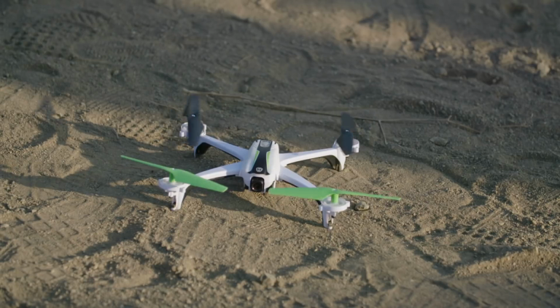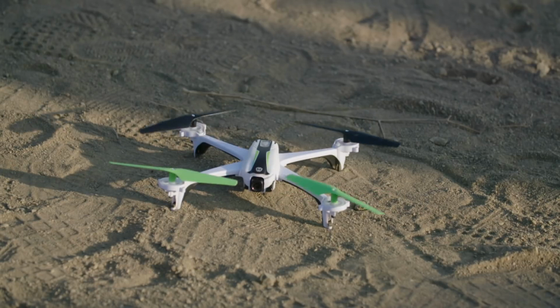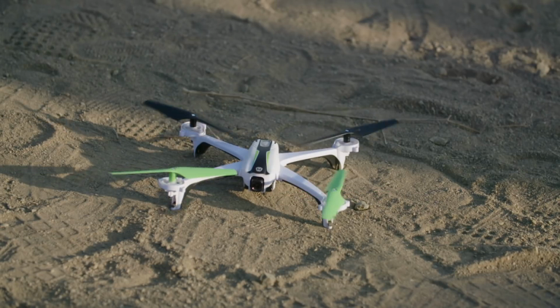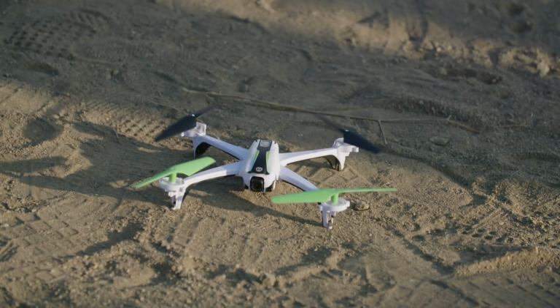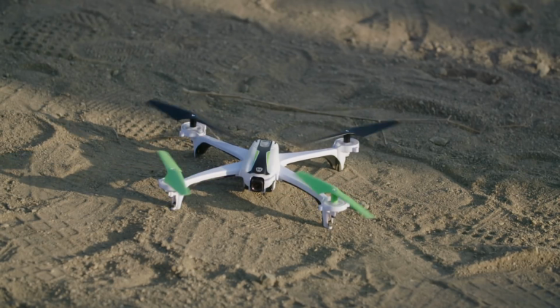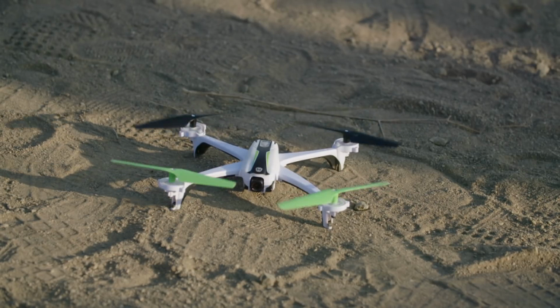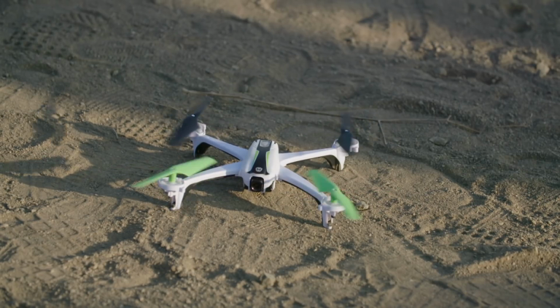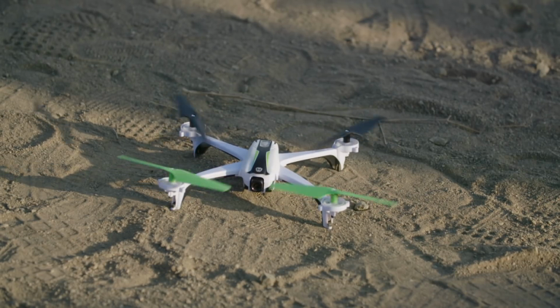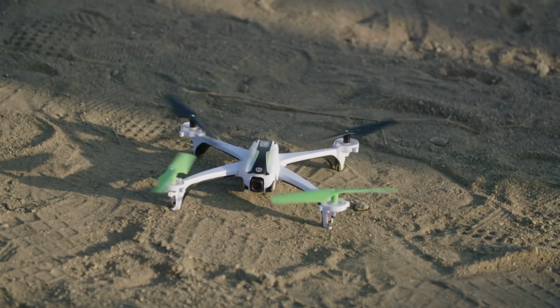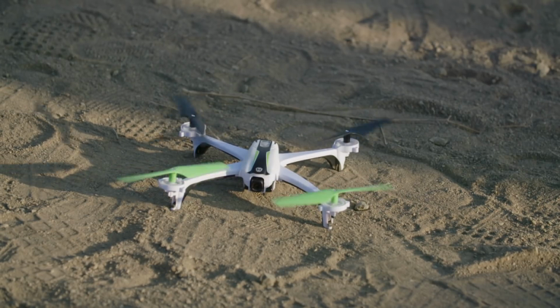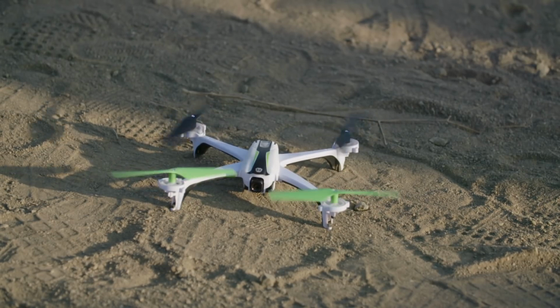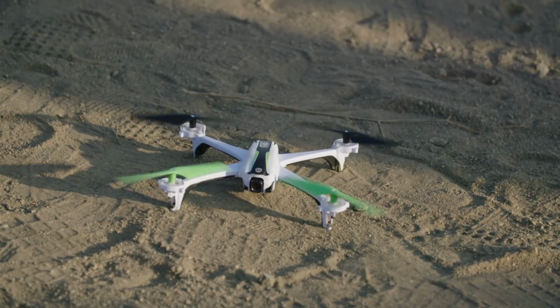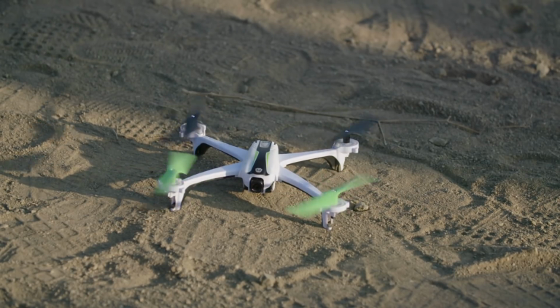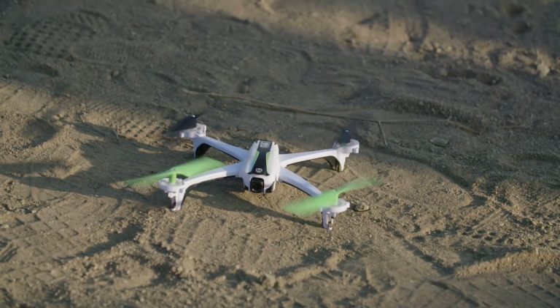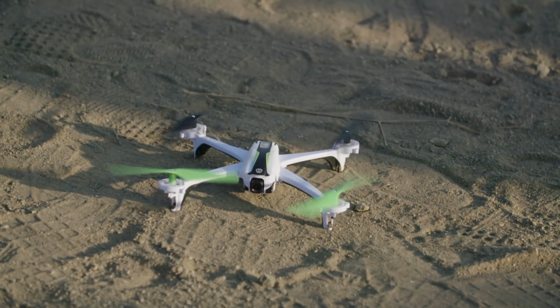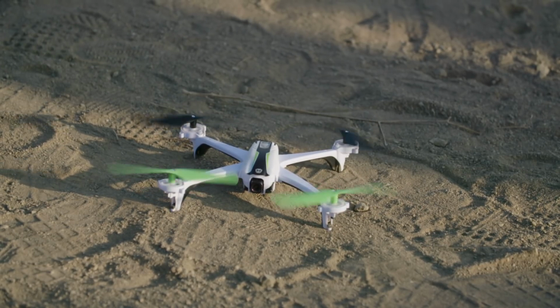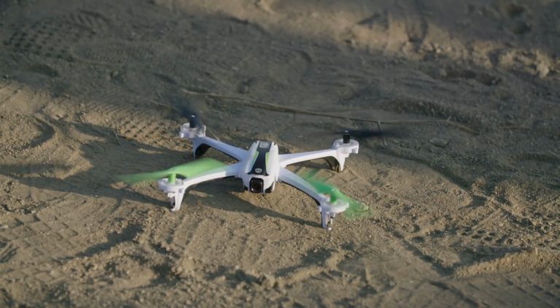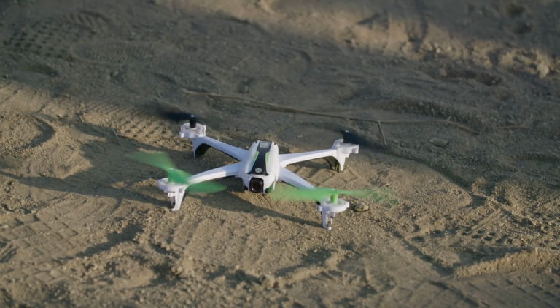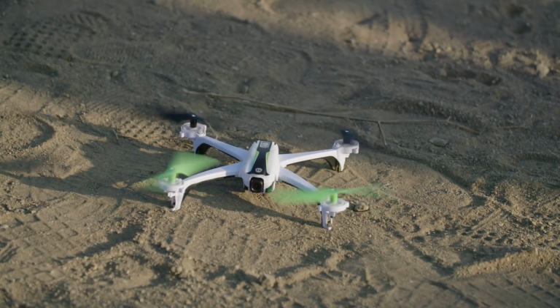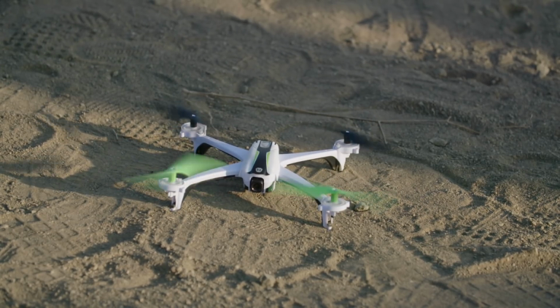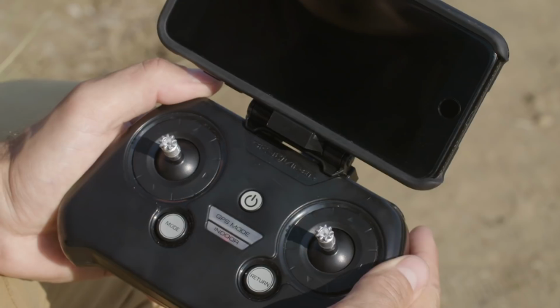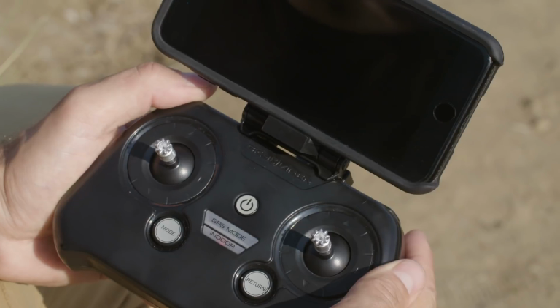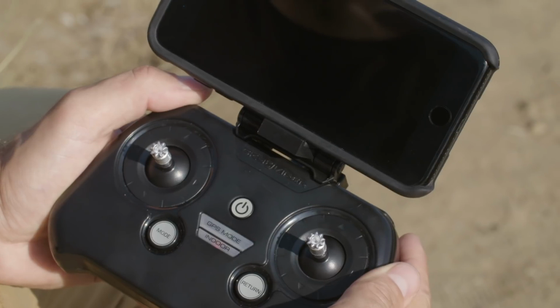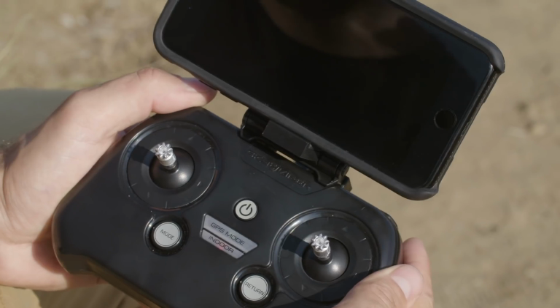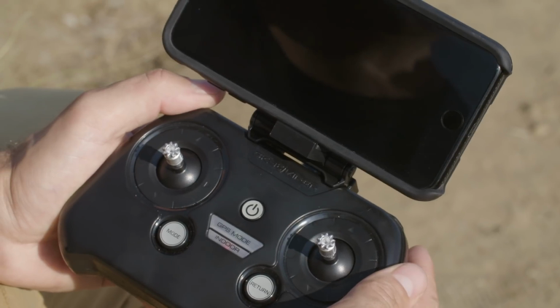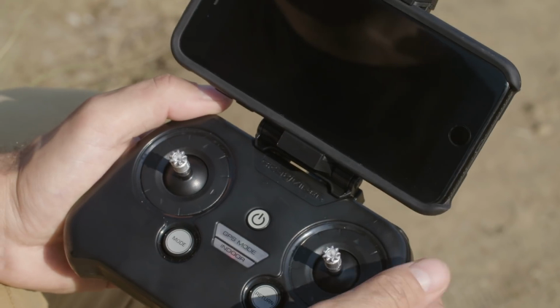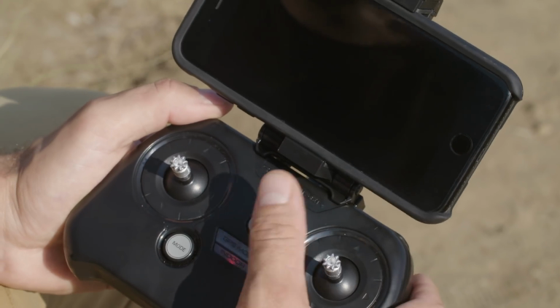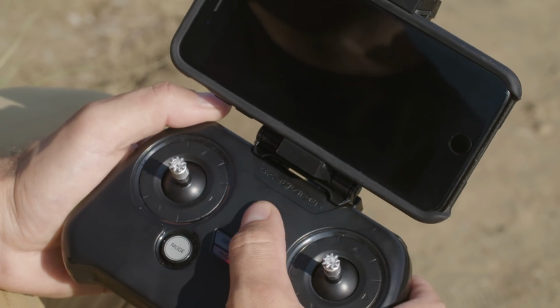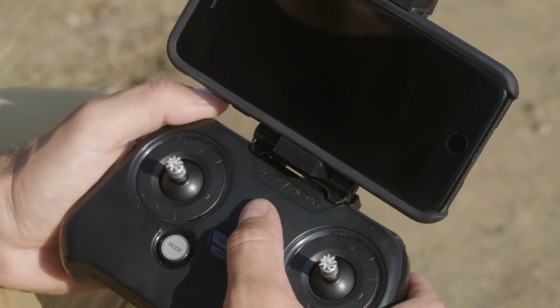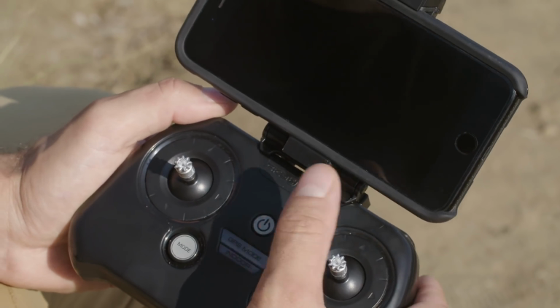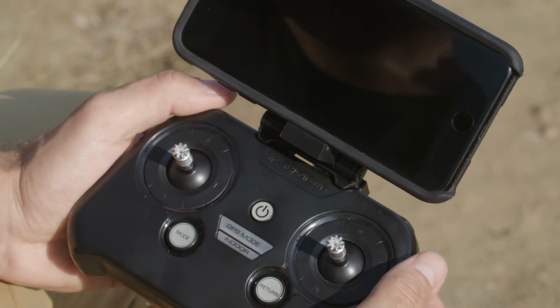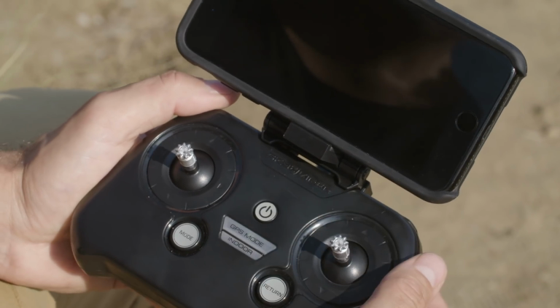If at any time you wish to immediately cut power to the motors, you can do so by giving the power button a quick tap.